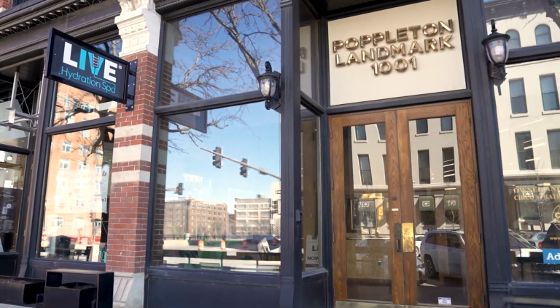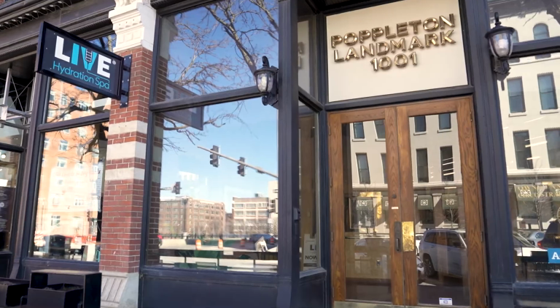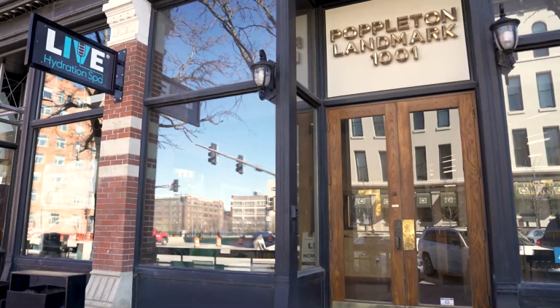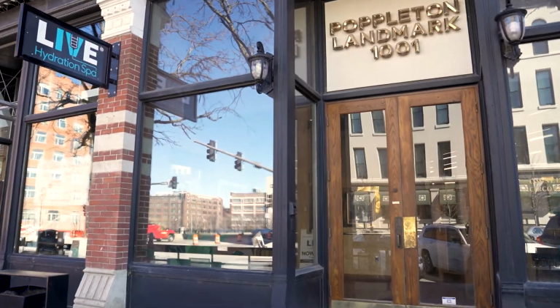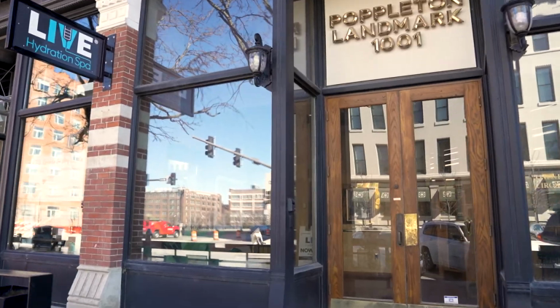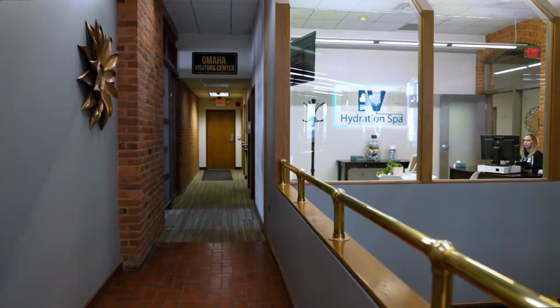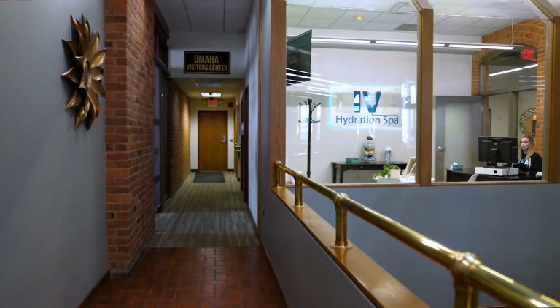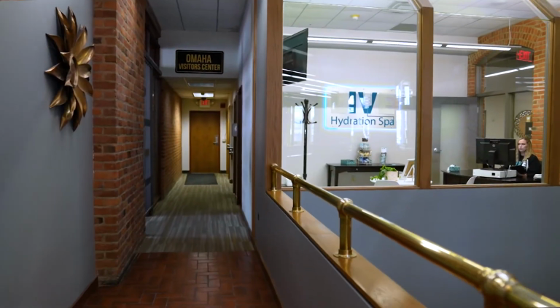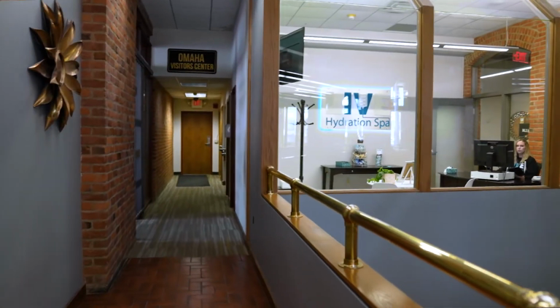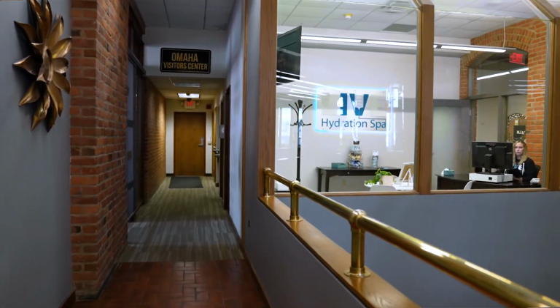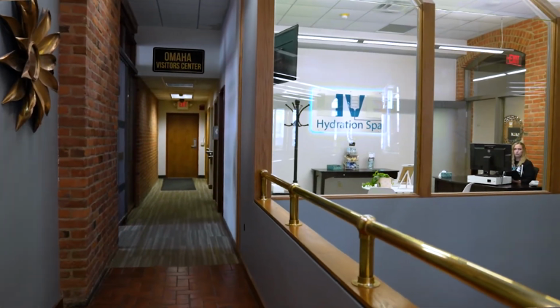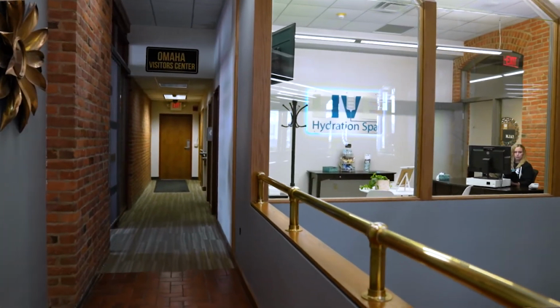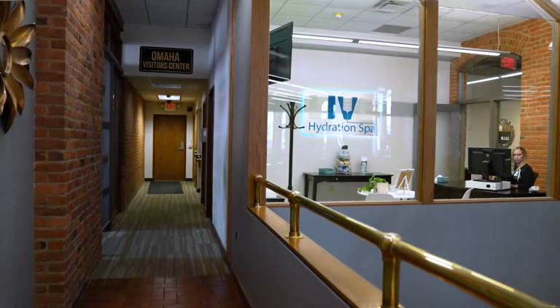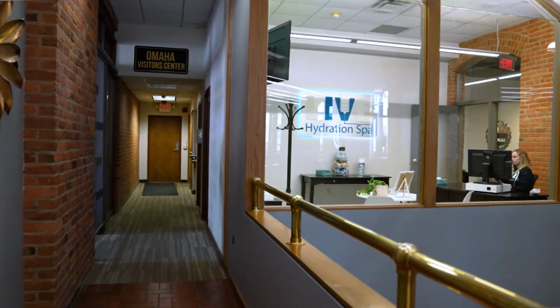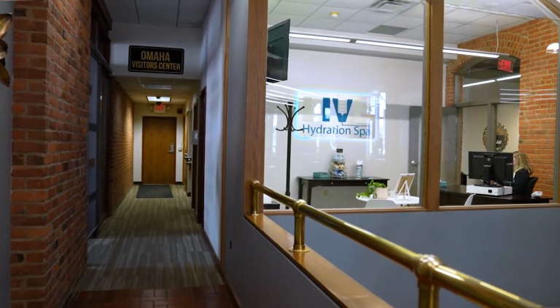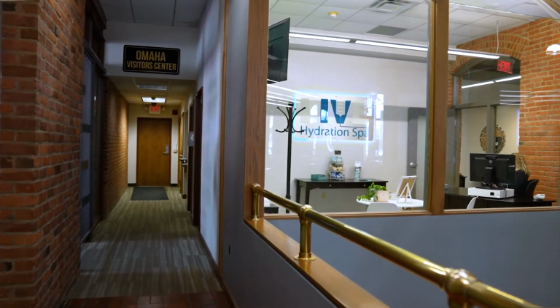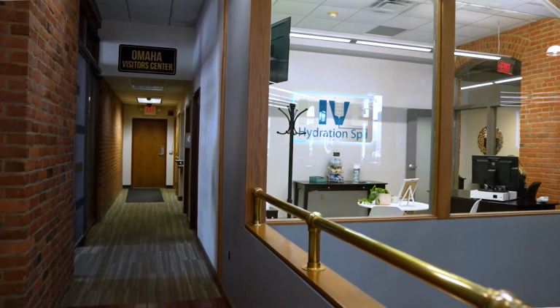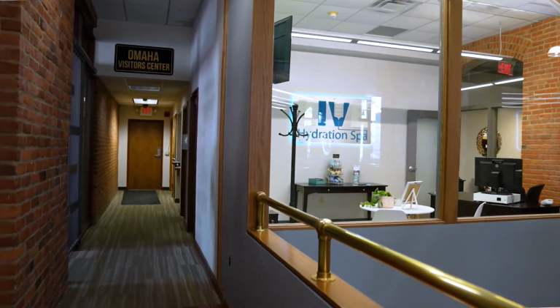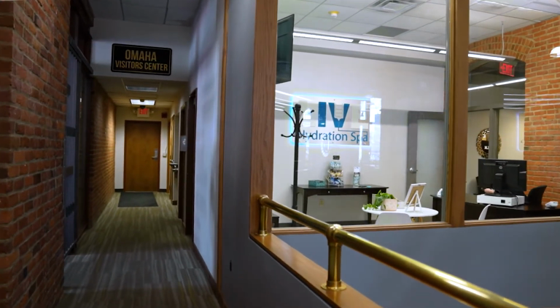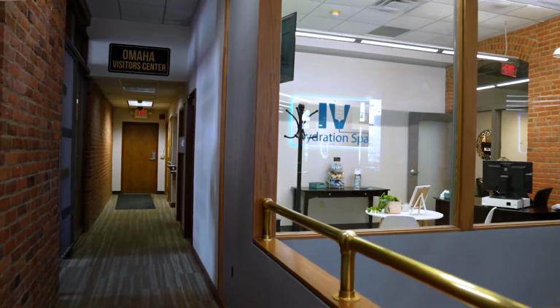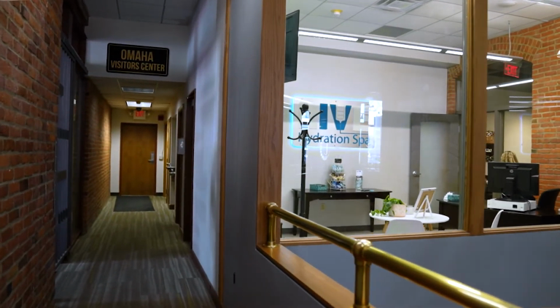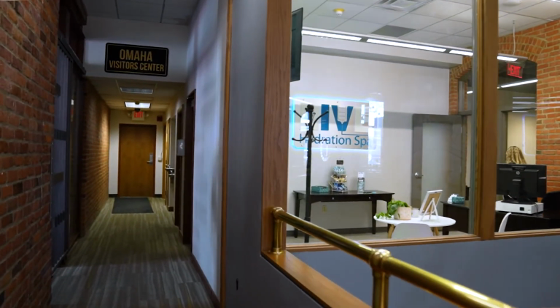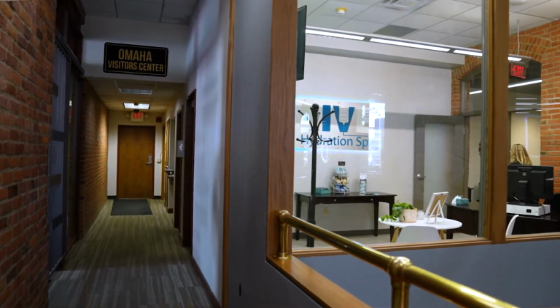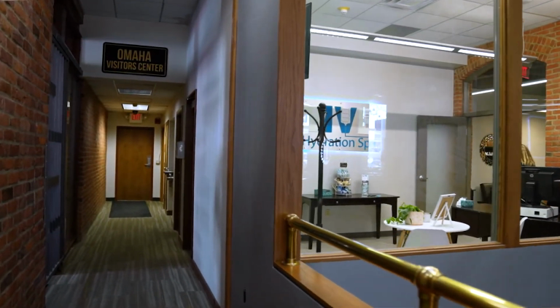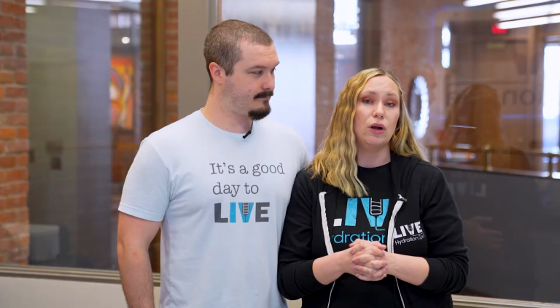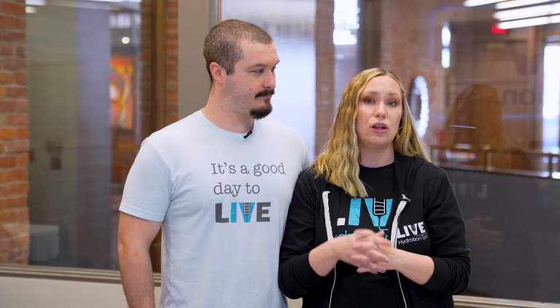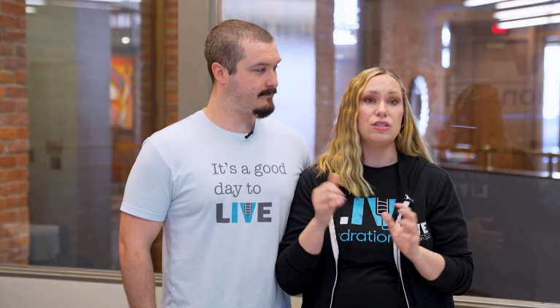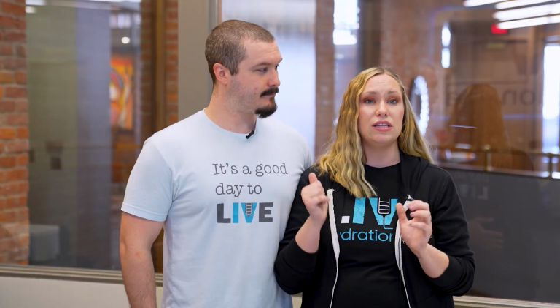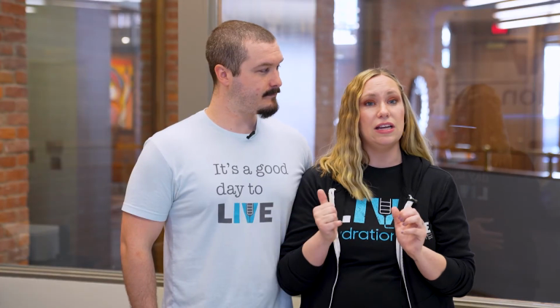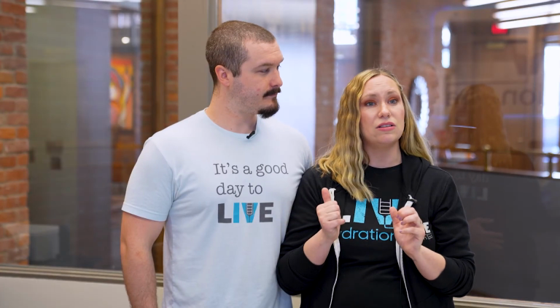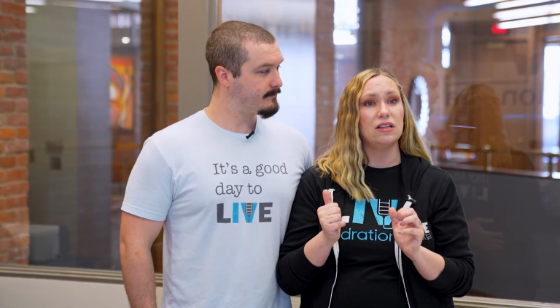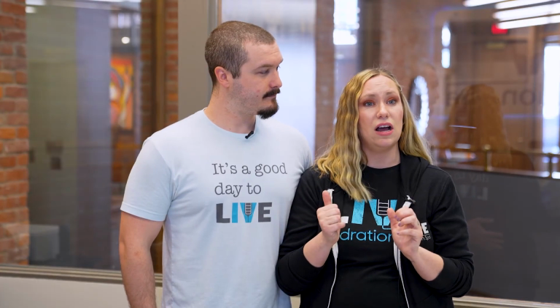We are located on 10th and Farnham, right on the corner. You'll see a CBD shop — come into the building. We're close to the nail salon, so you can get your nails done and then come over and see us and get hydrated.